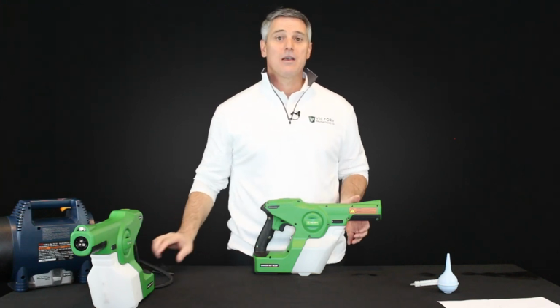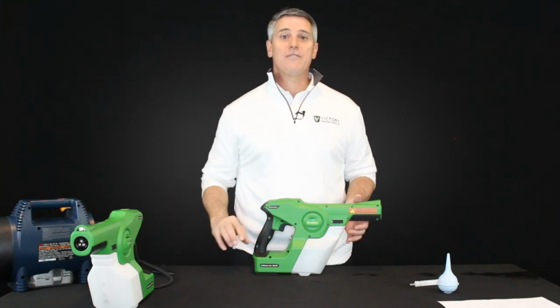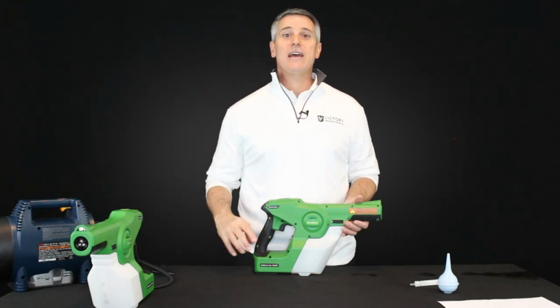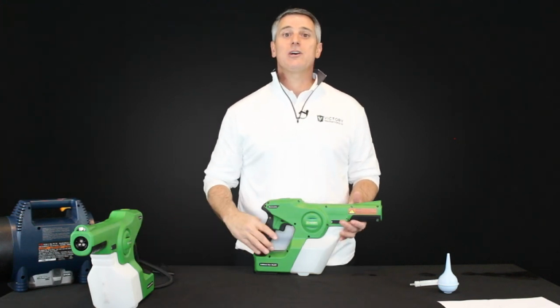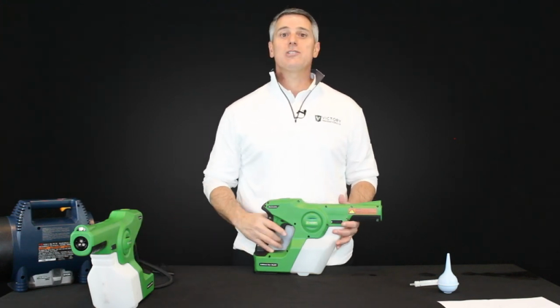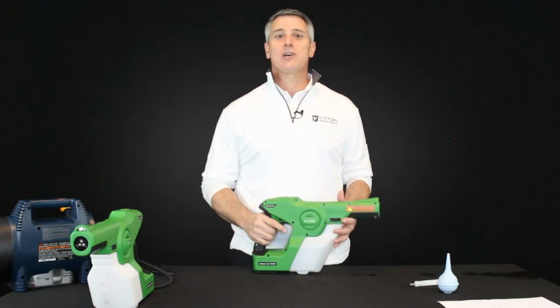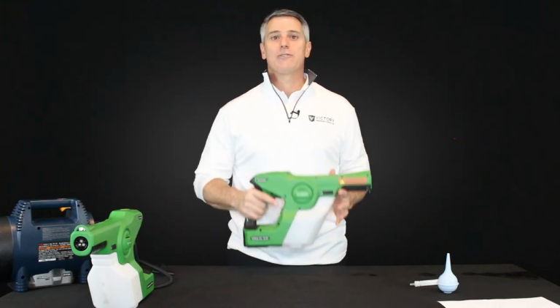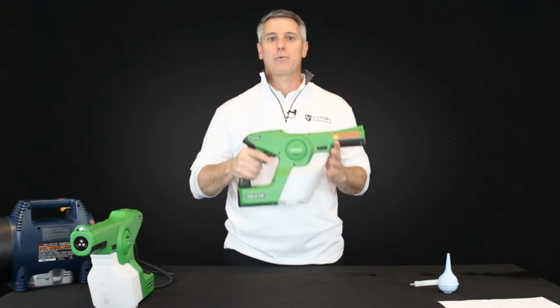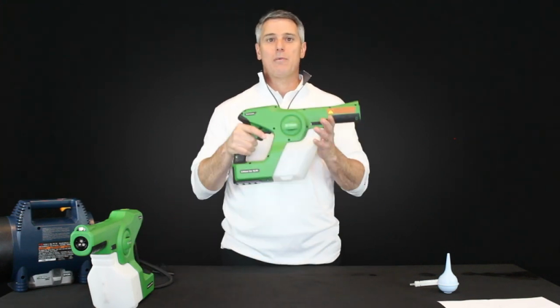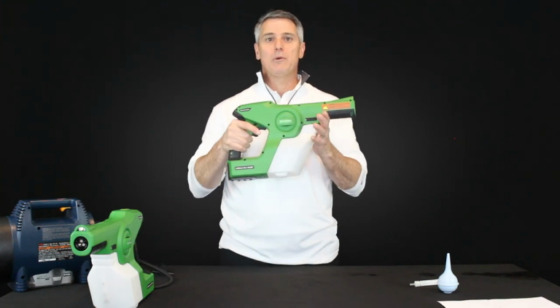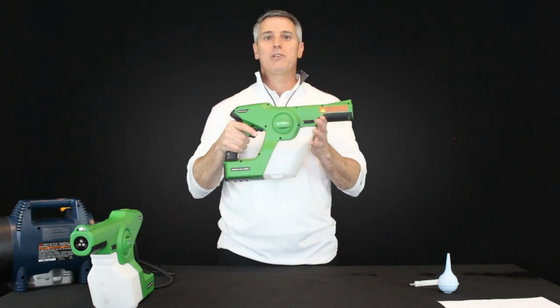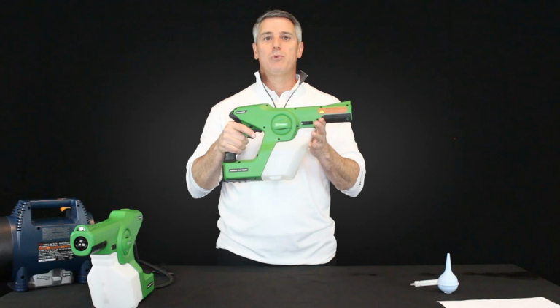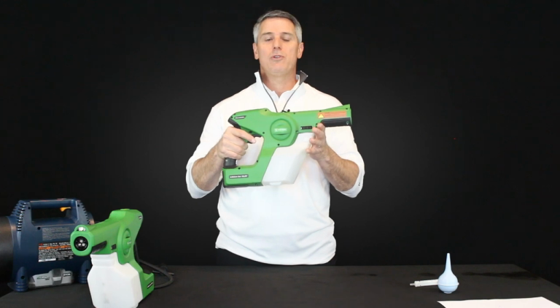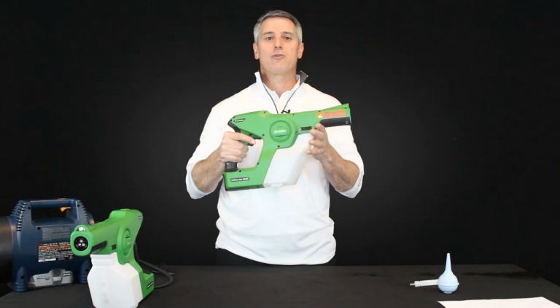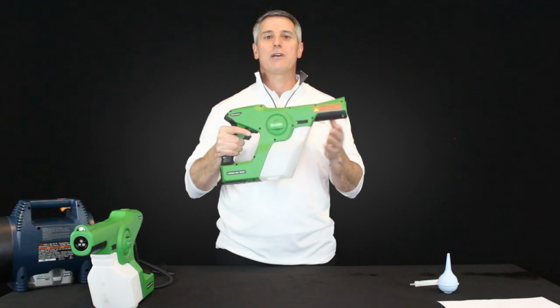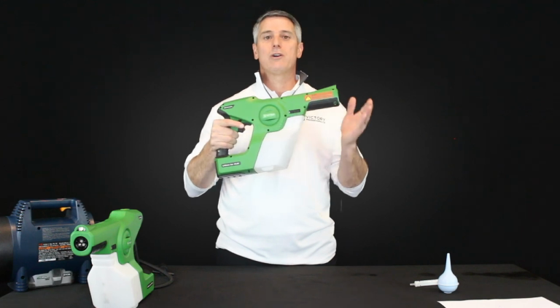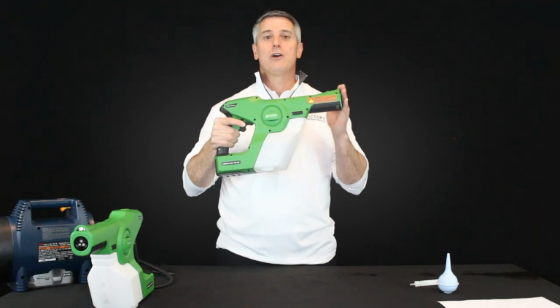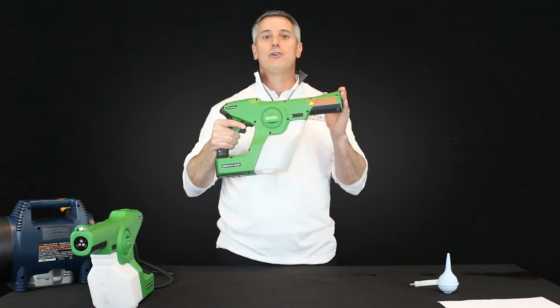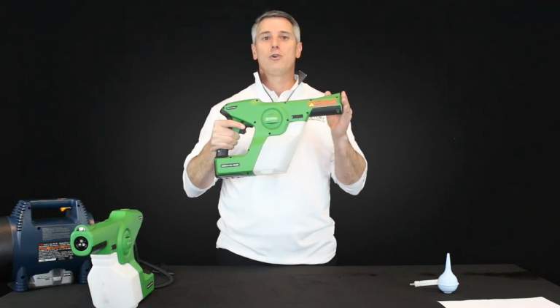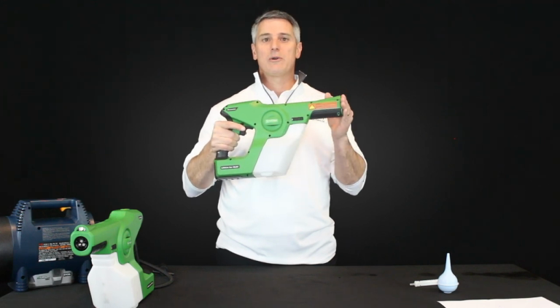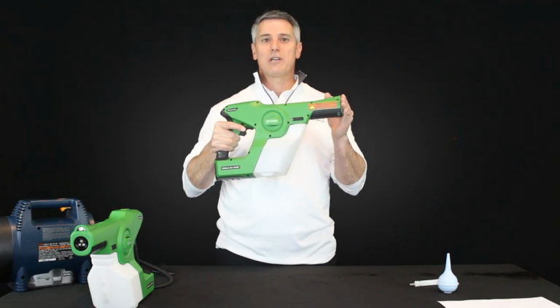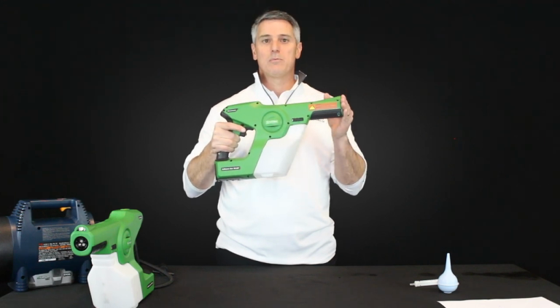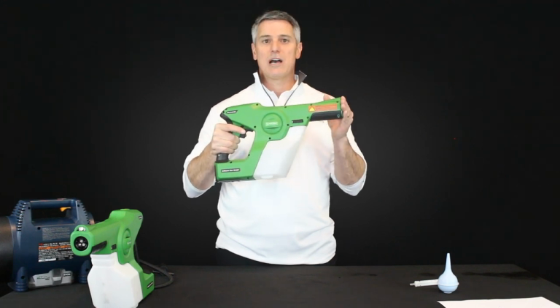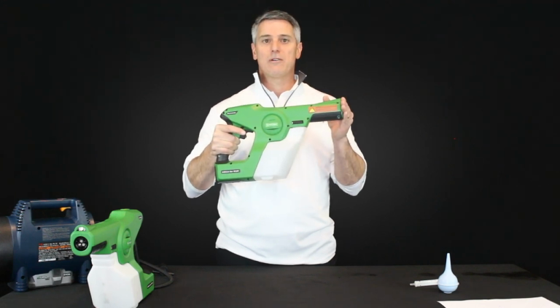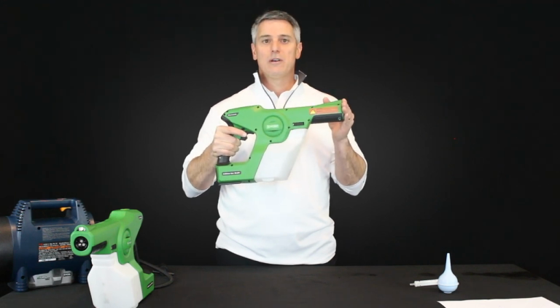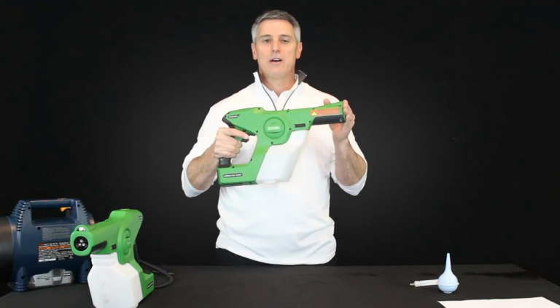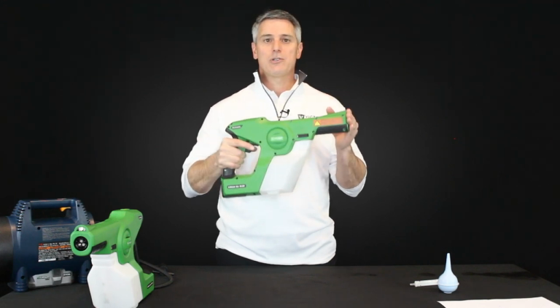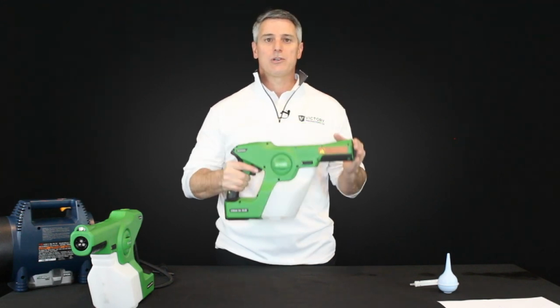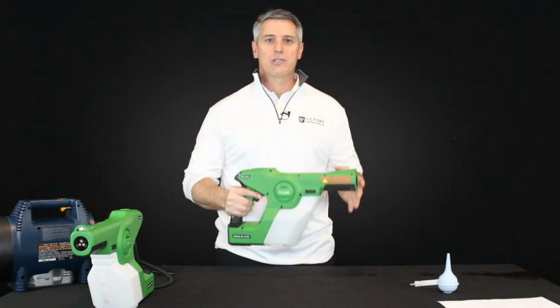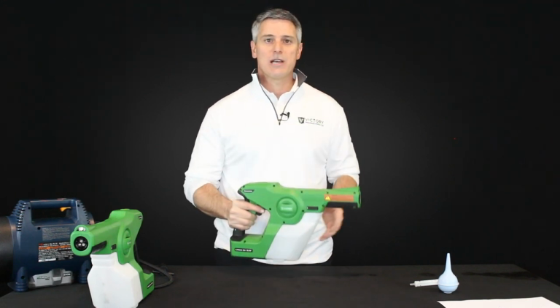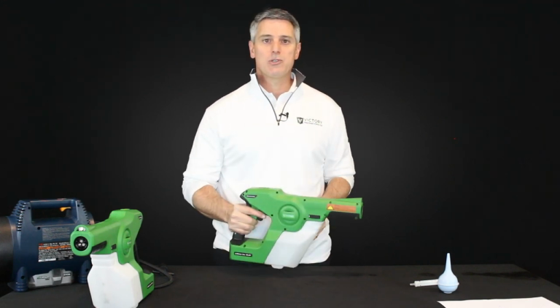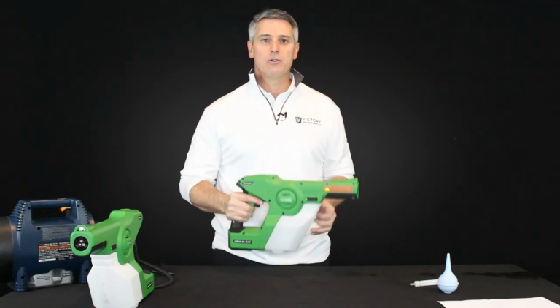If that doesn't solve your problem and when you pull the trigger no liquid comes out, move on to step two.